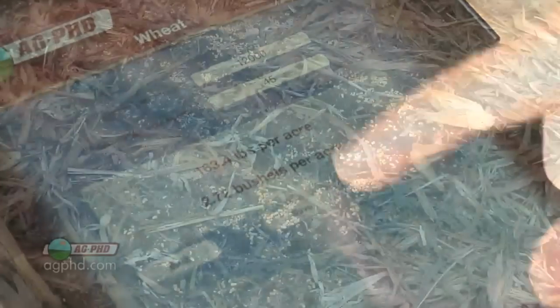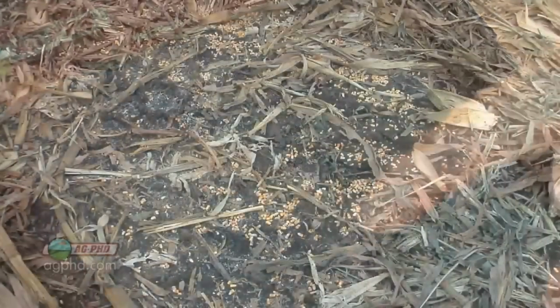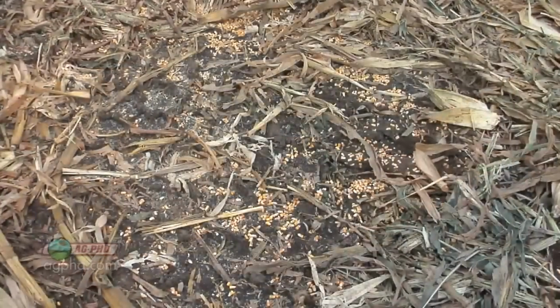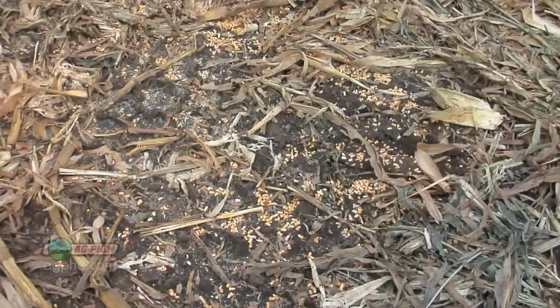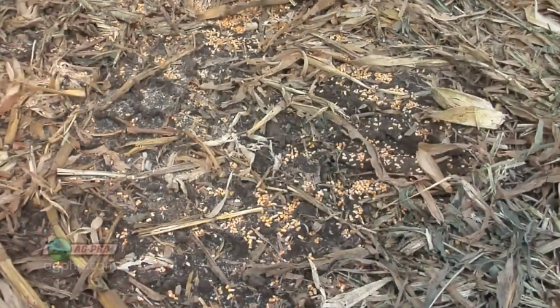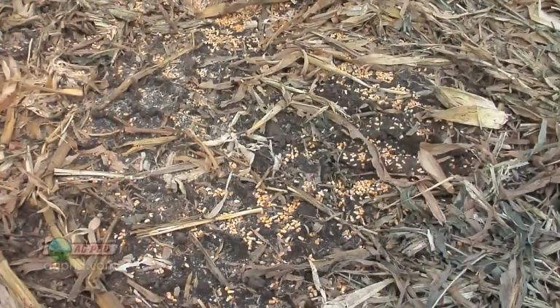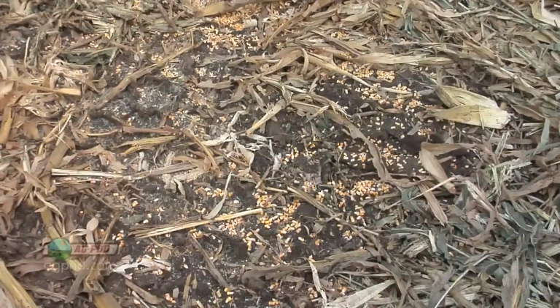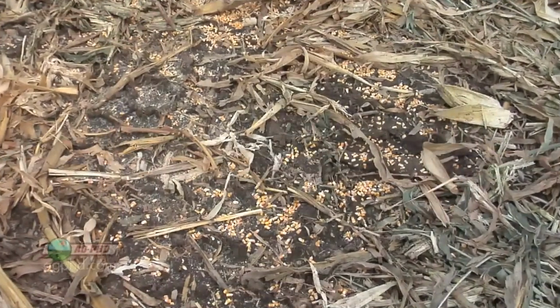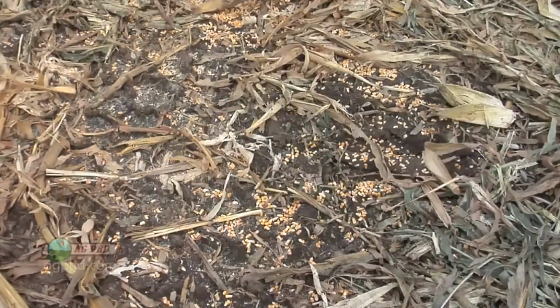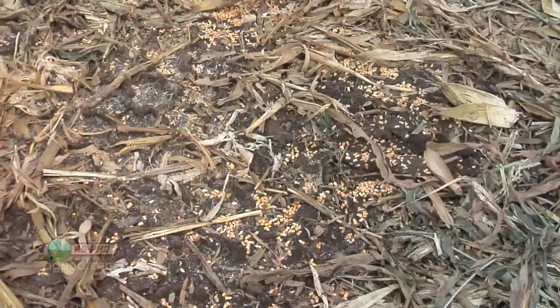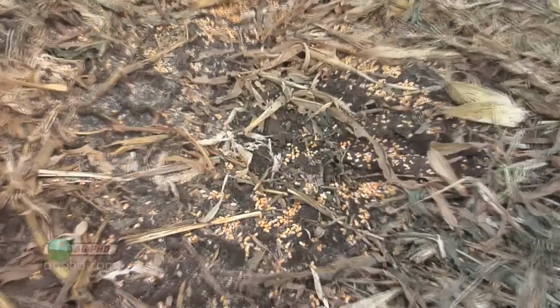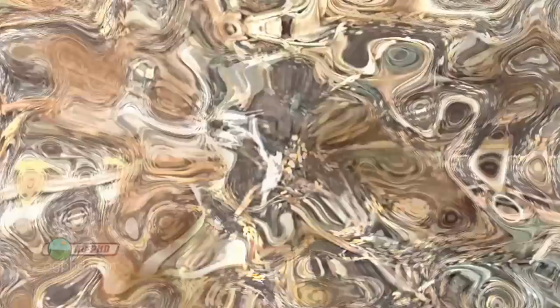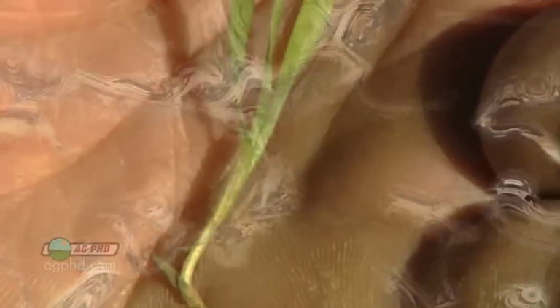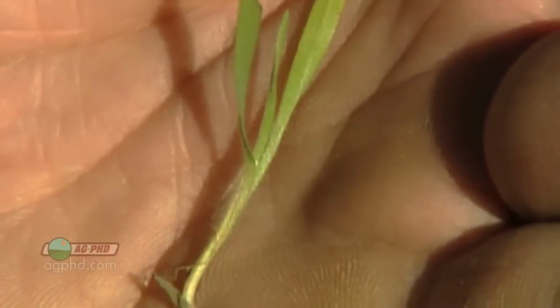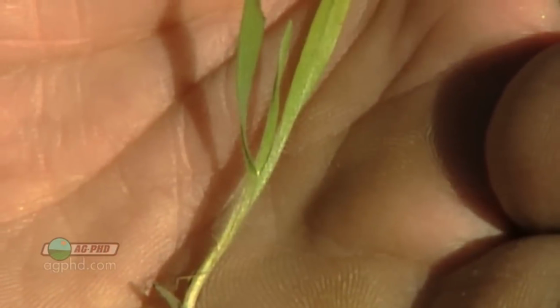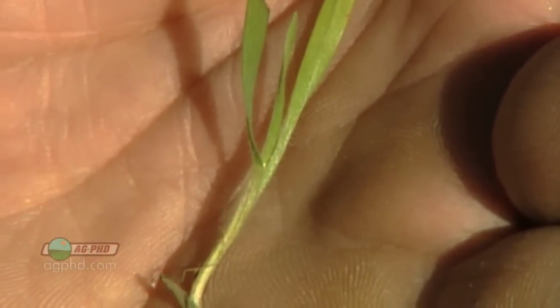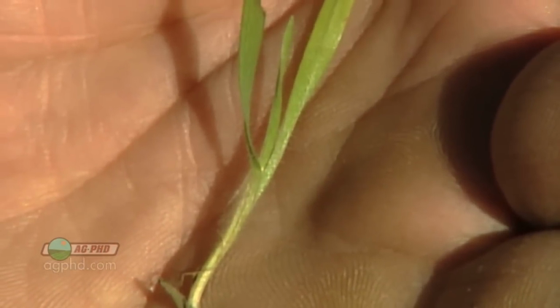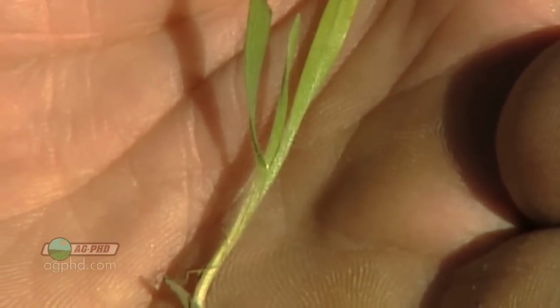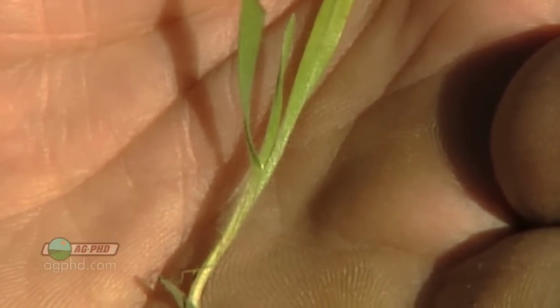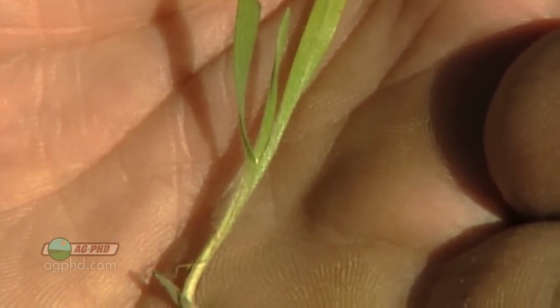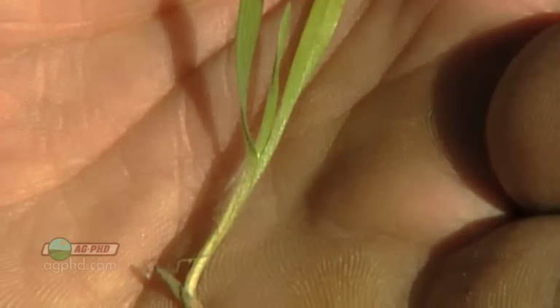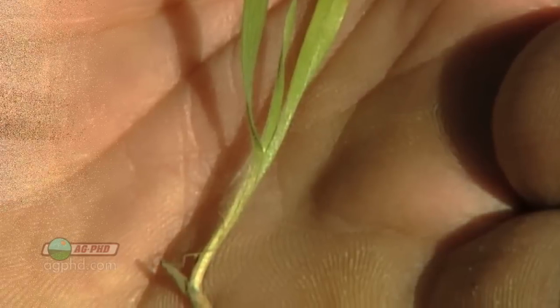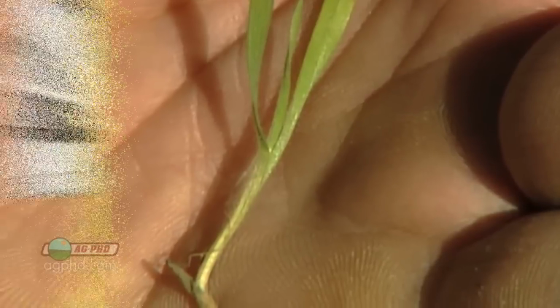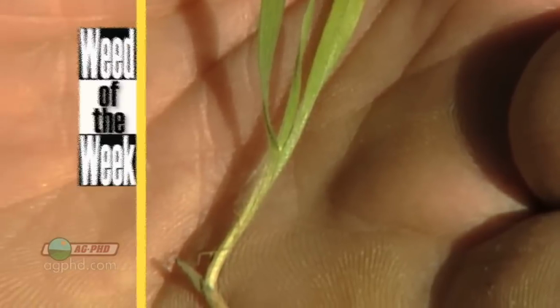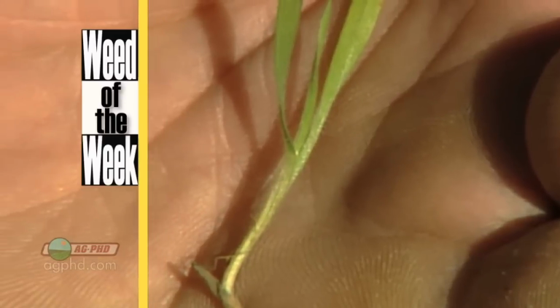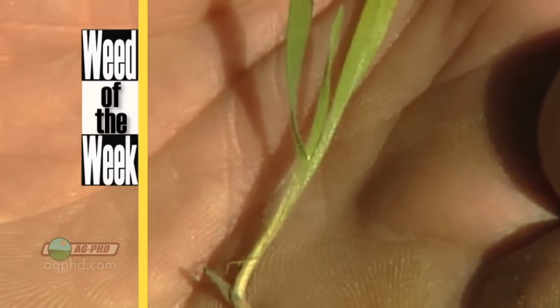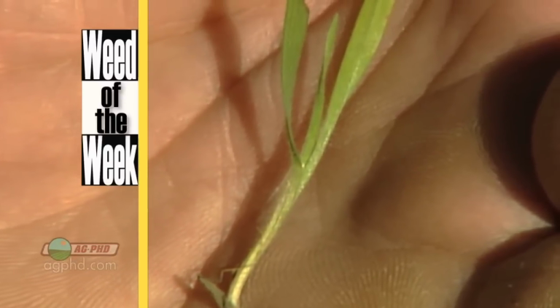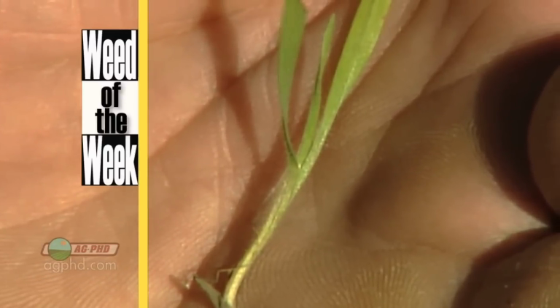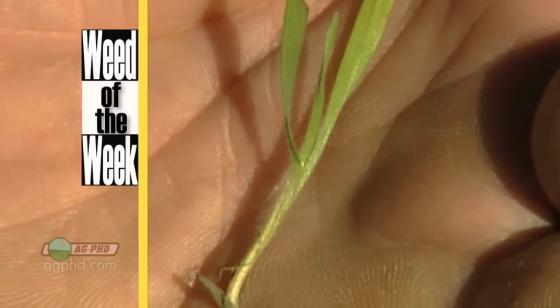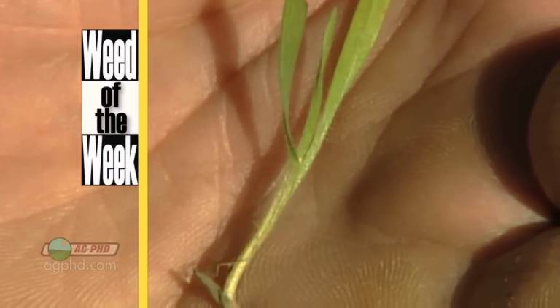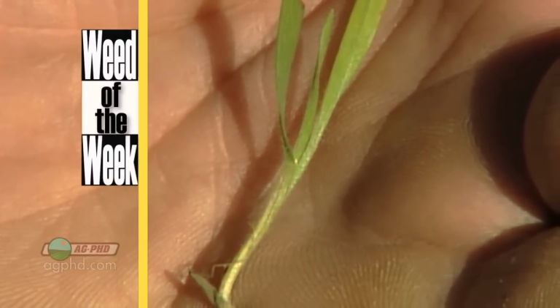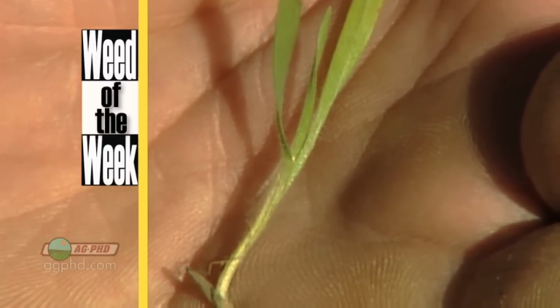Harvest loss is certainly a bad thing for farmers, but one other thing that can be troublesome is our Weed of the Week. Can you identify this week's weed?